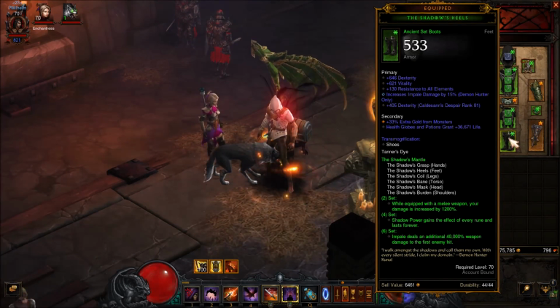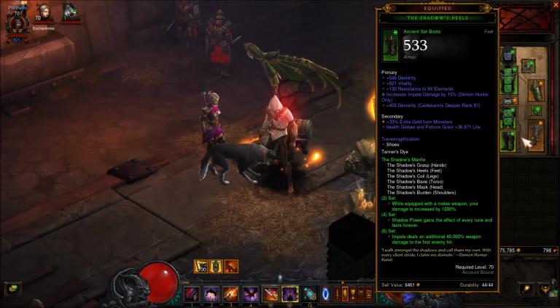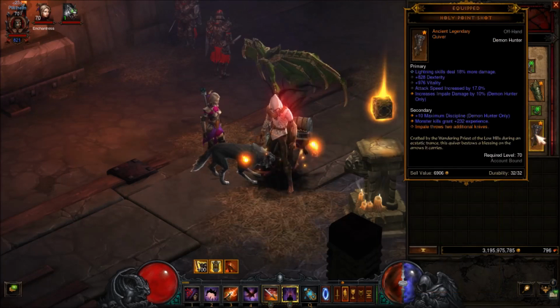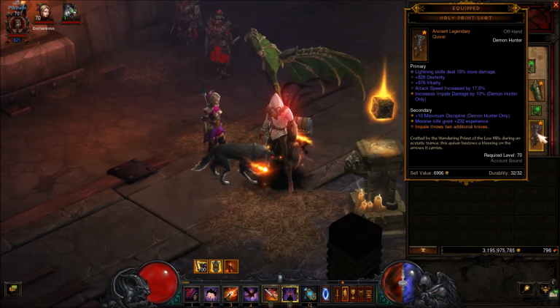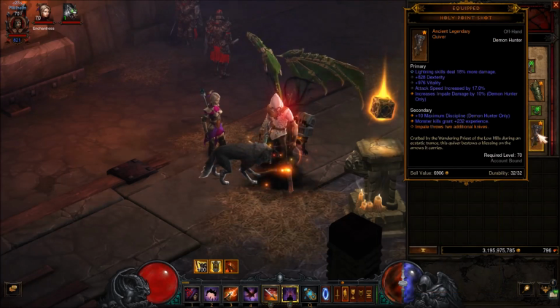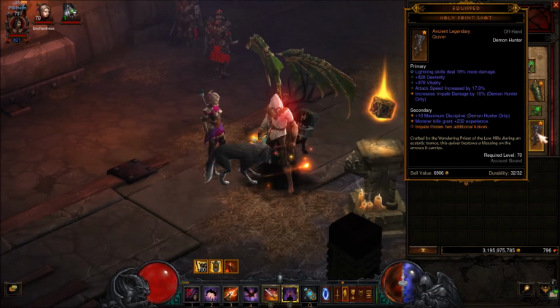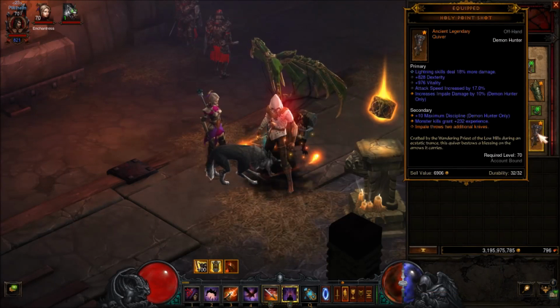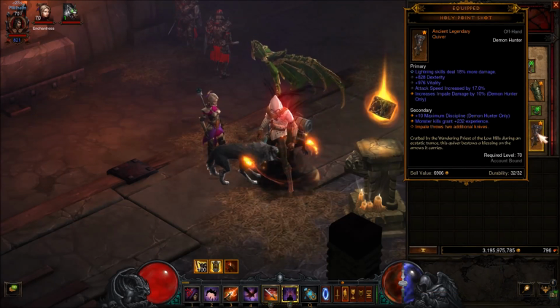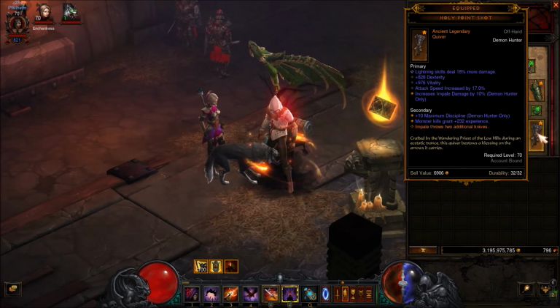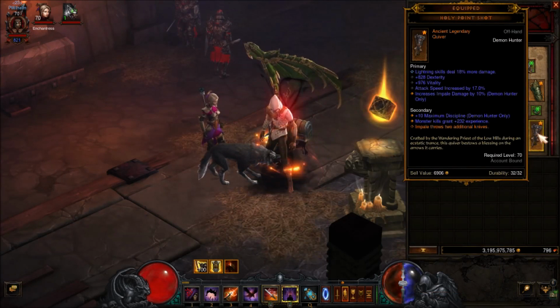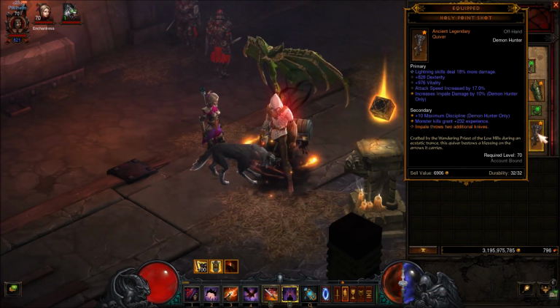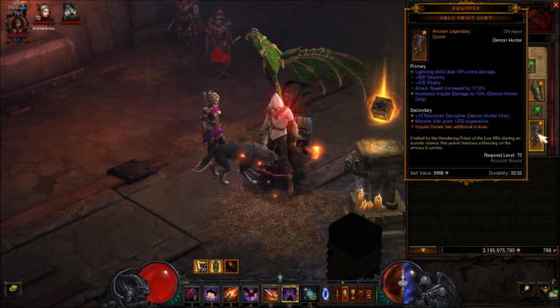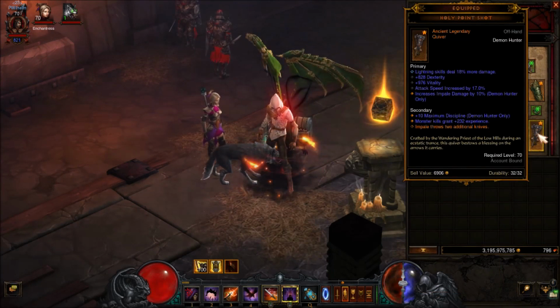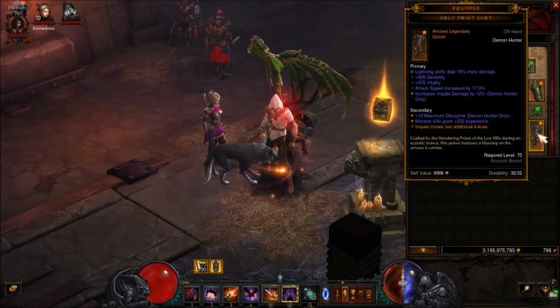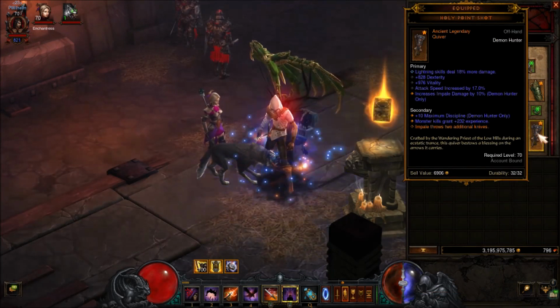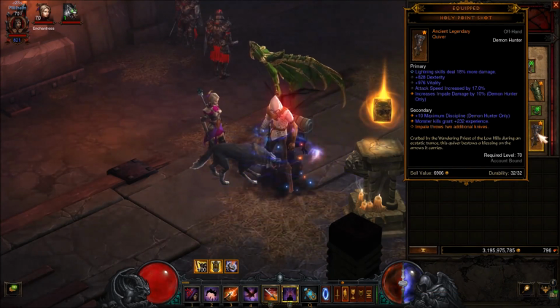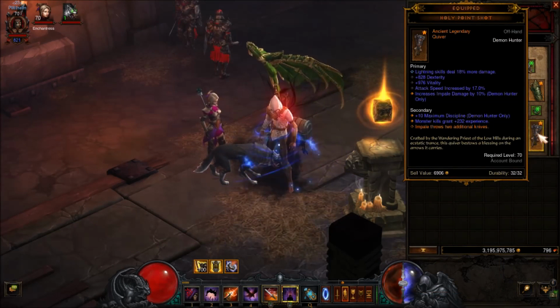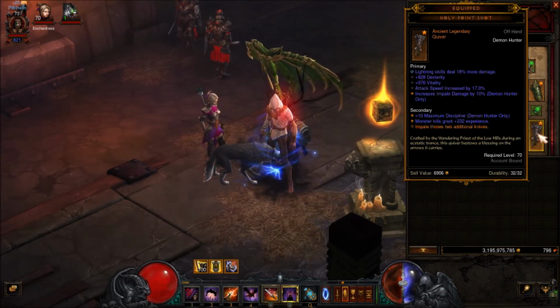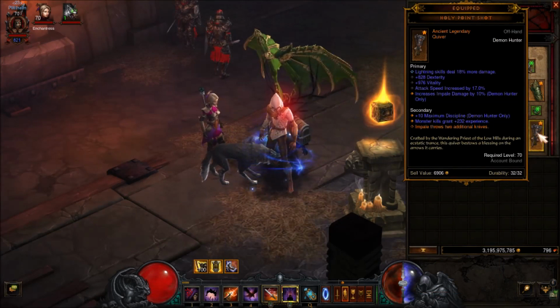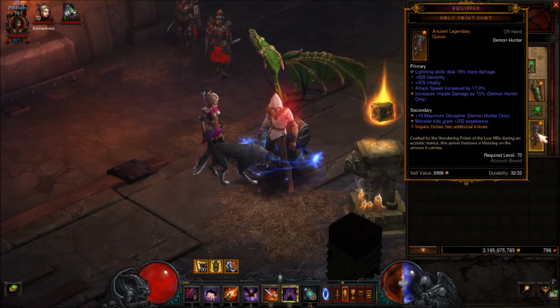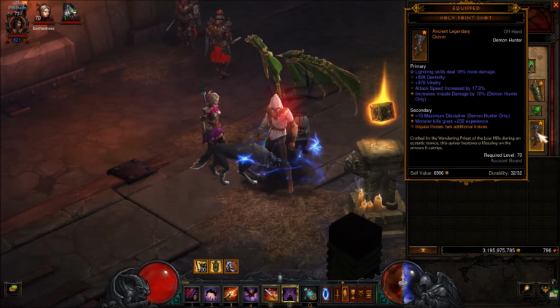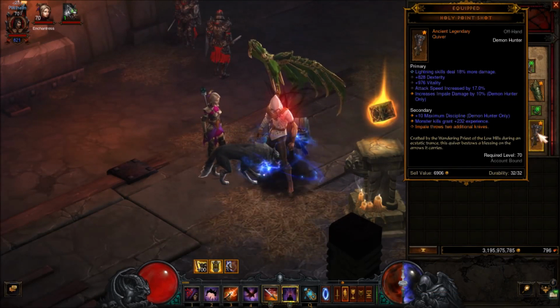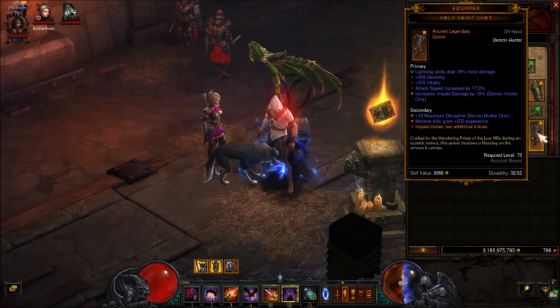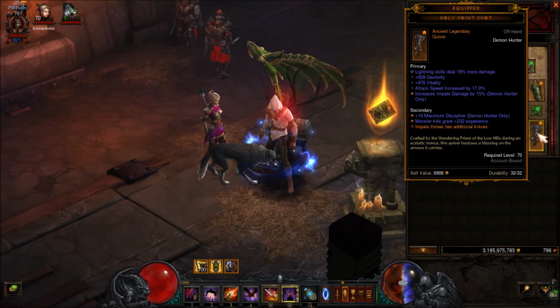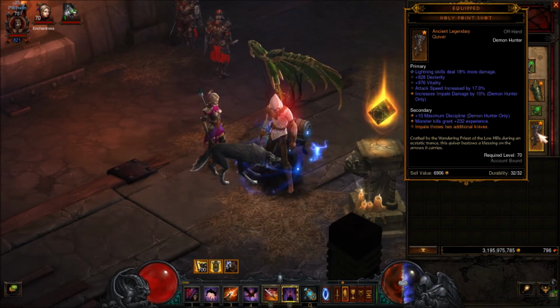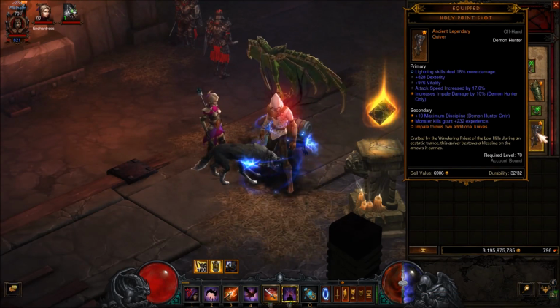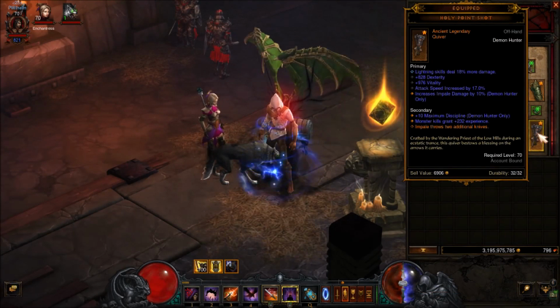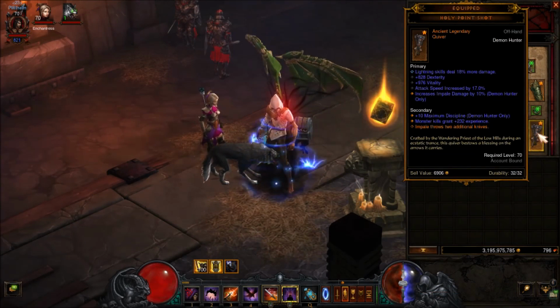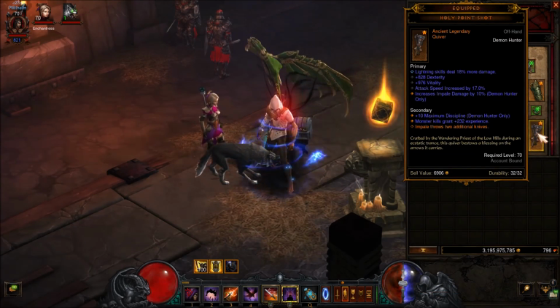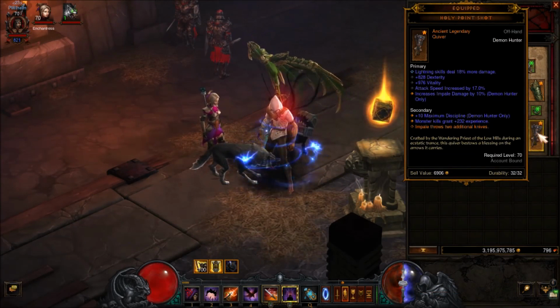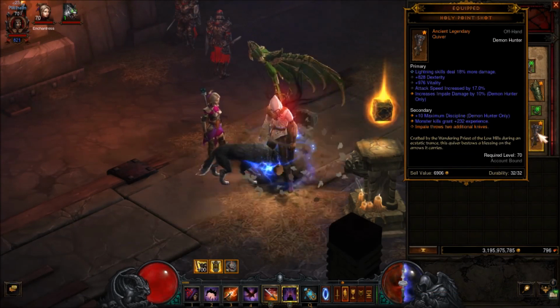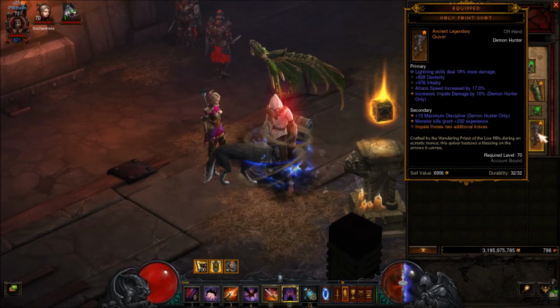And for your Quiver, the last one: Dexterity, lightning damage, attack speed, critical chance, and Impale damage.